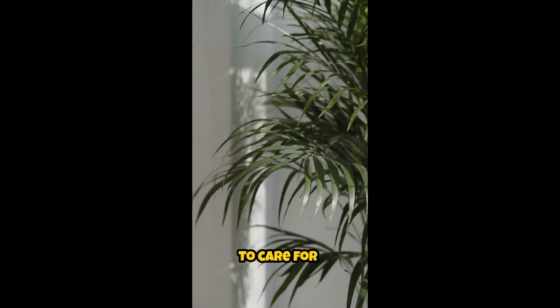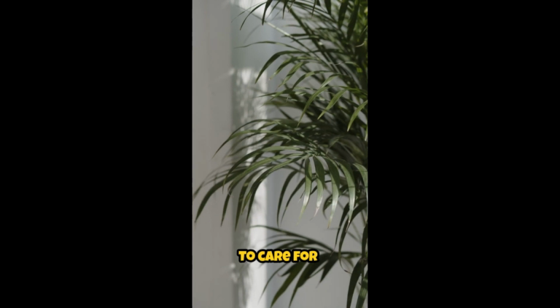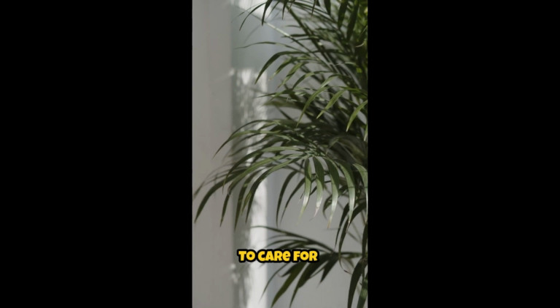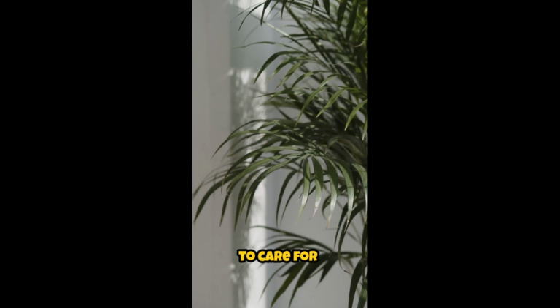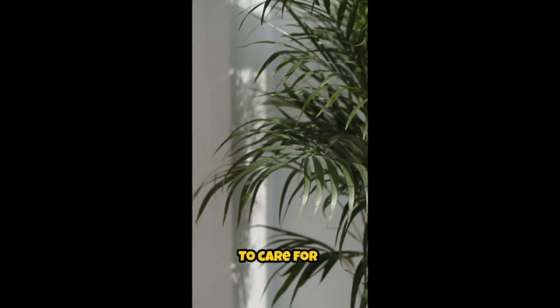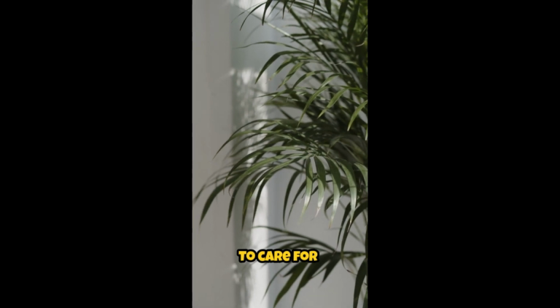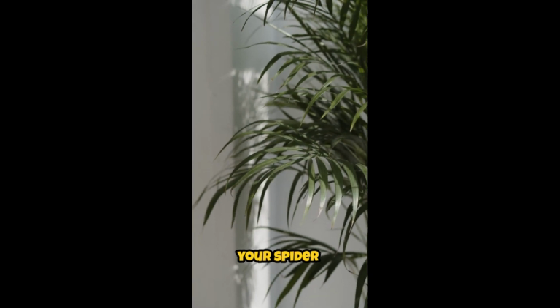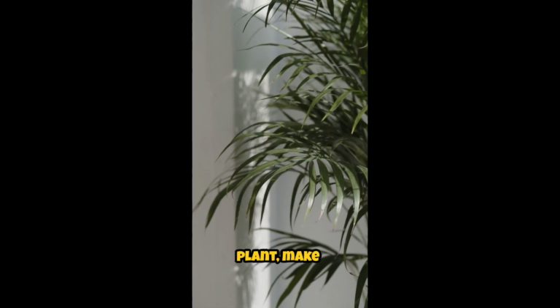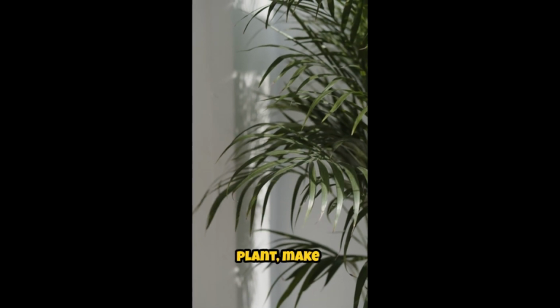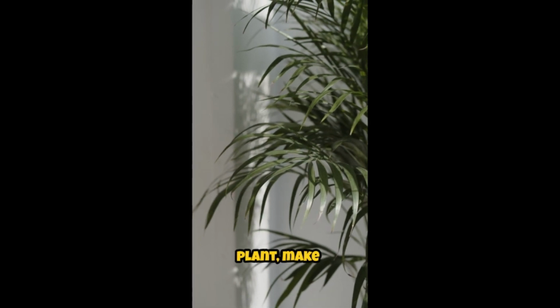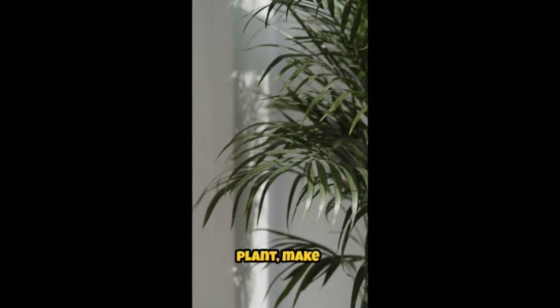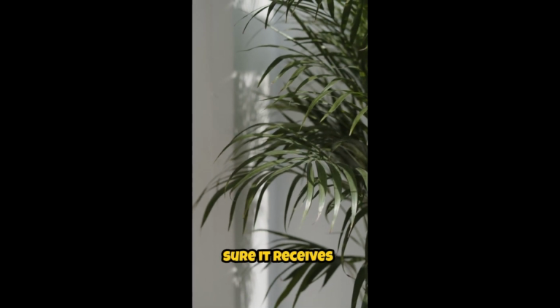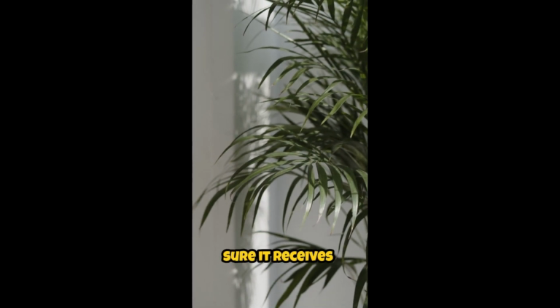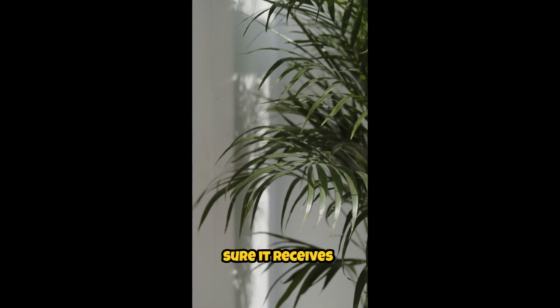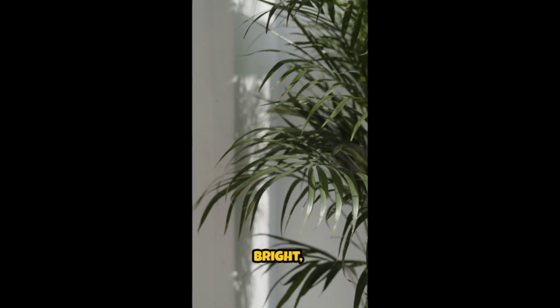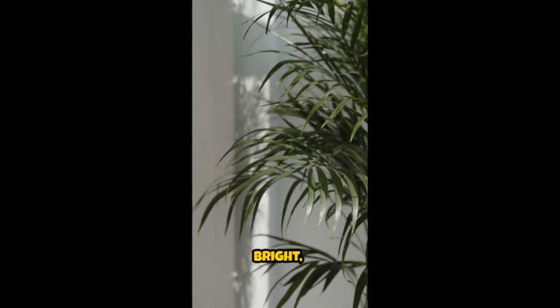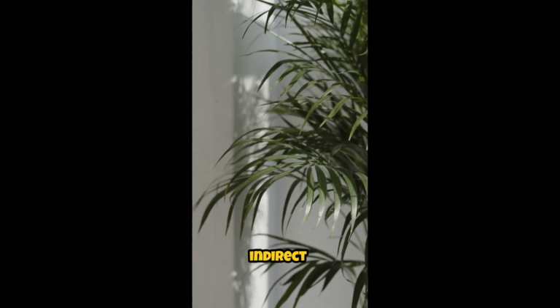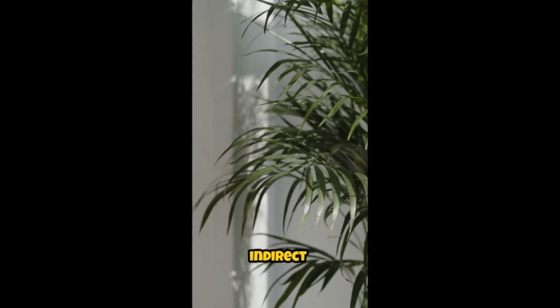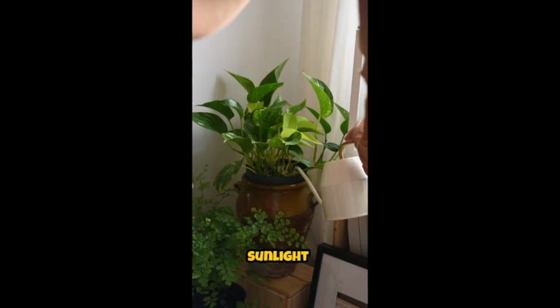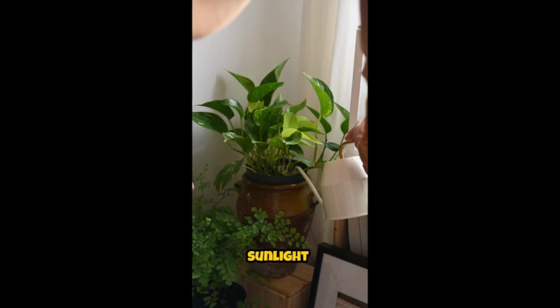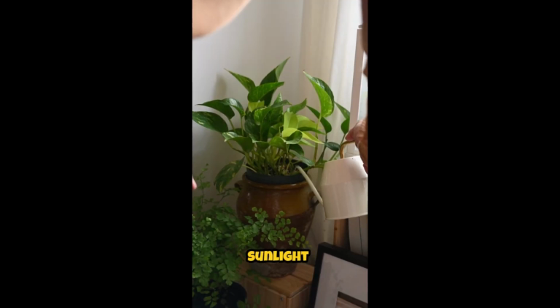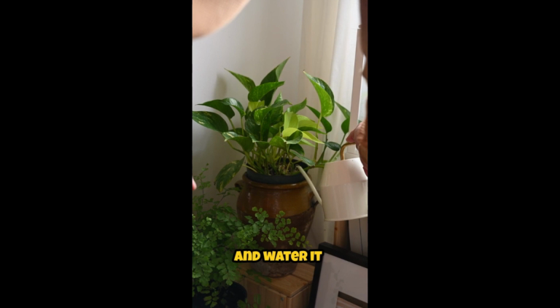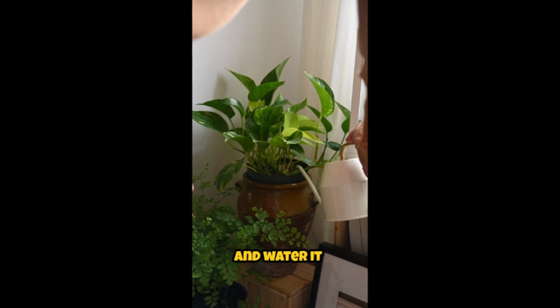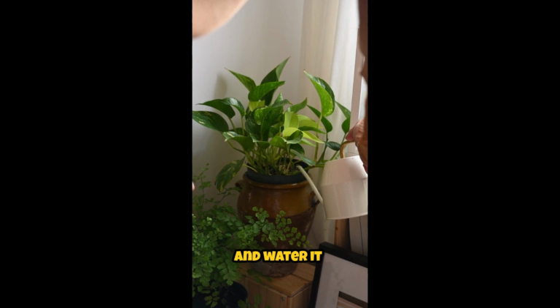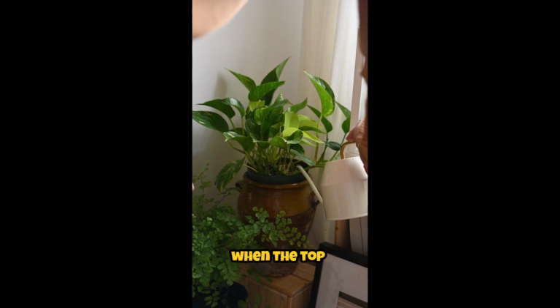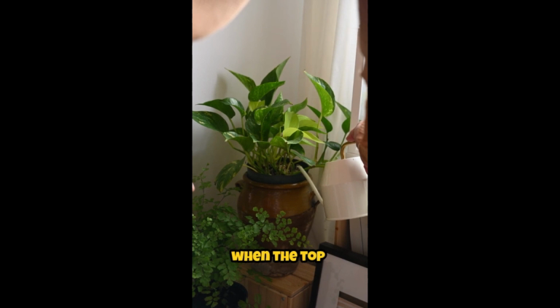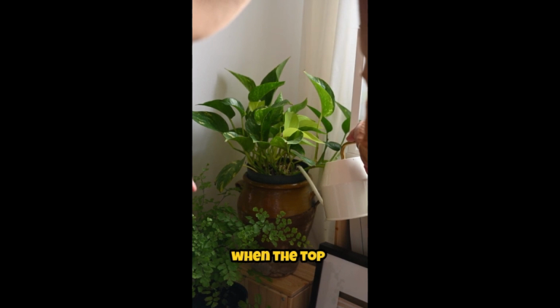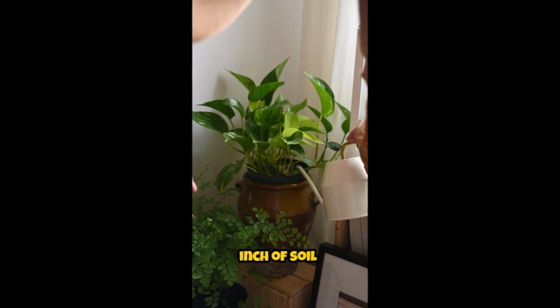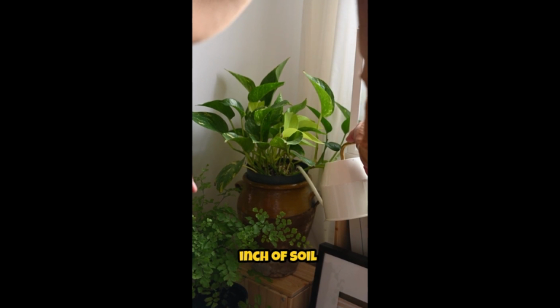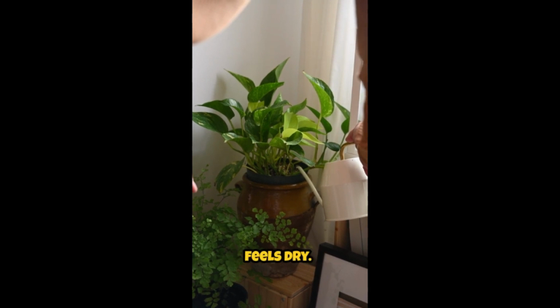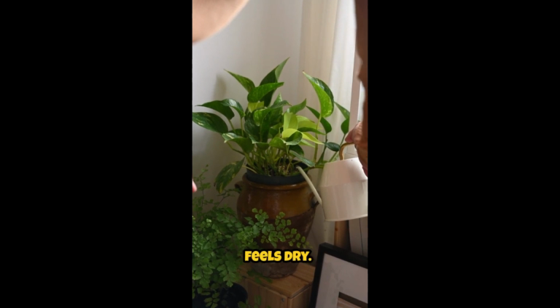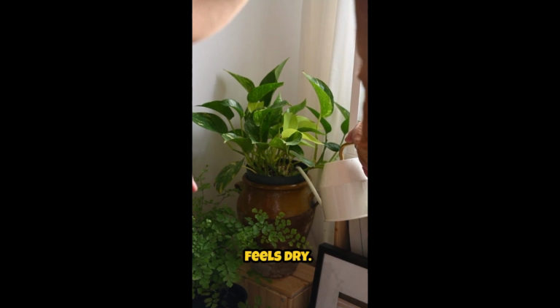To care for your spider plant, make sure it receives bright indirect sunlight and water it when the top inch of soil feels dry.